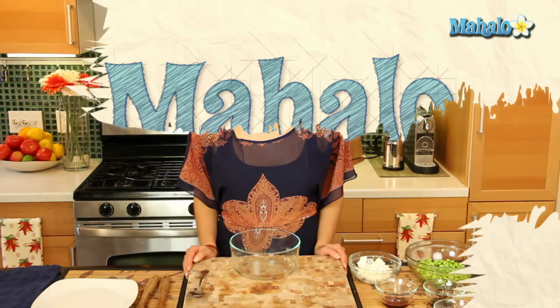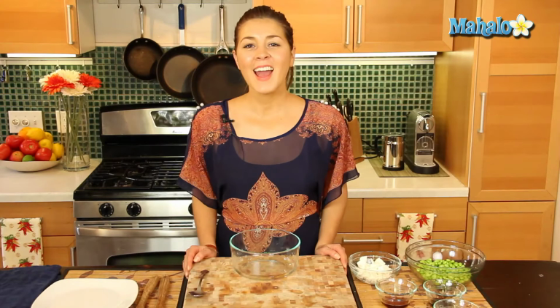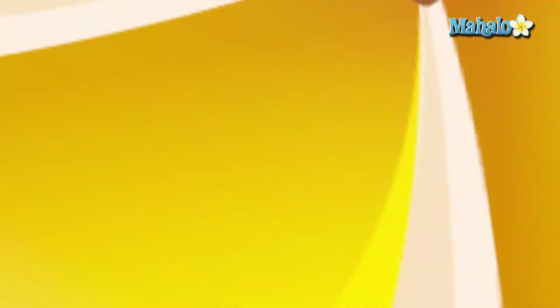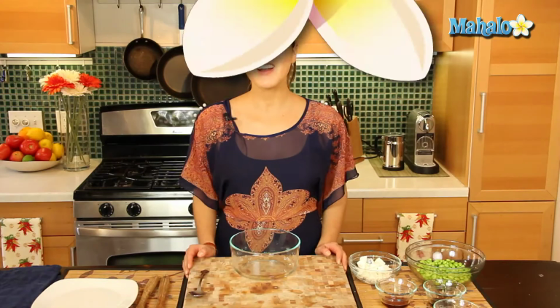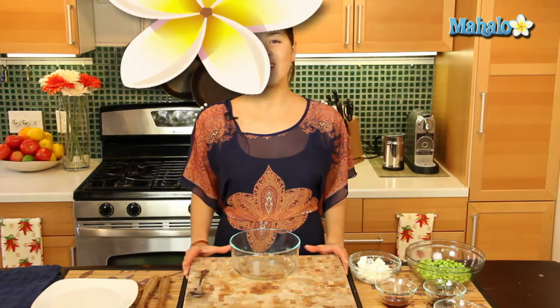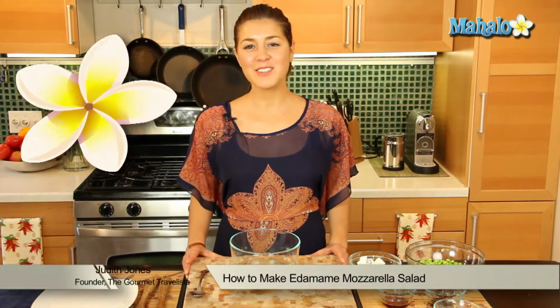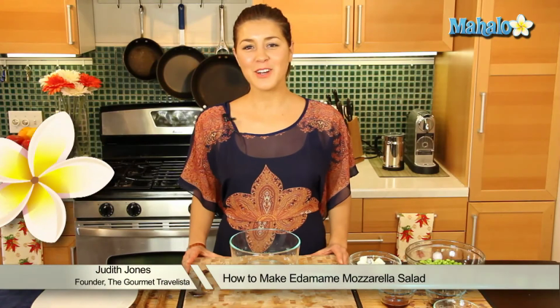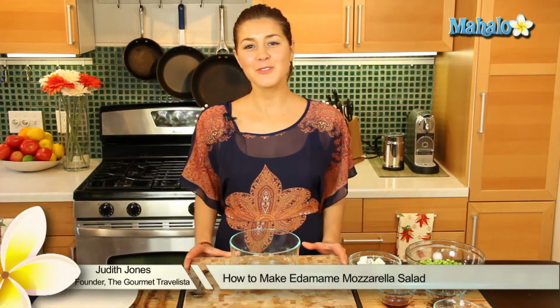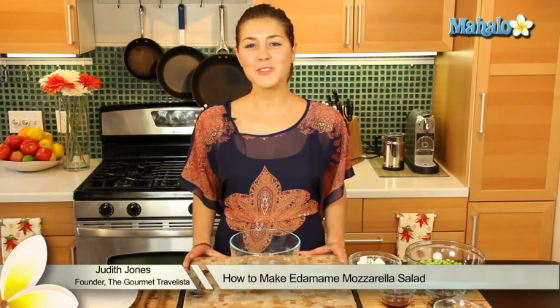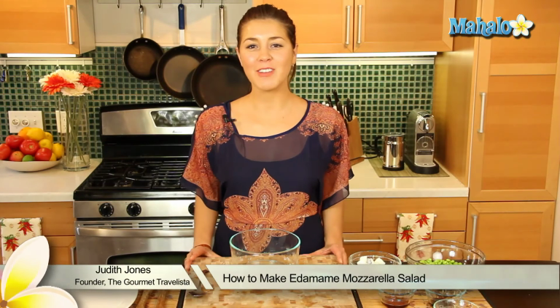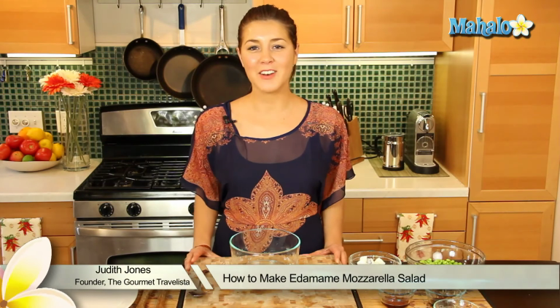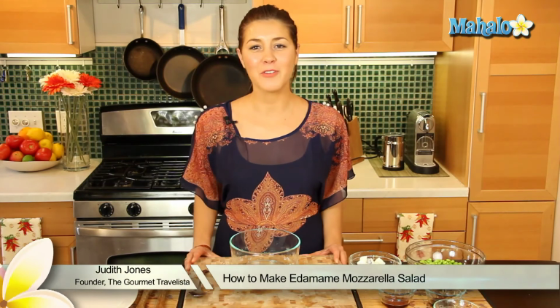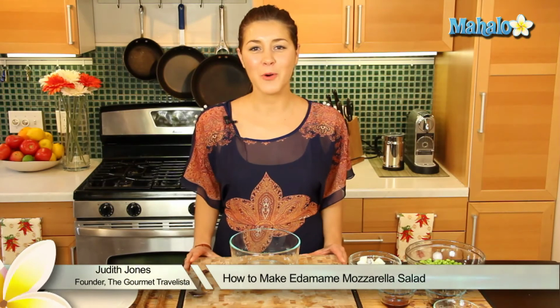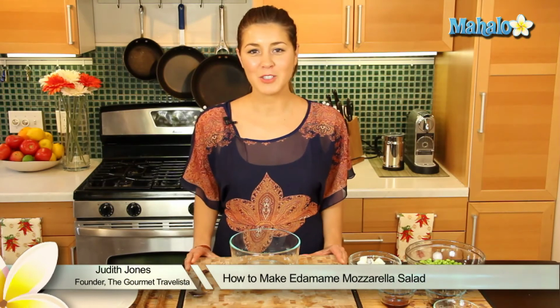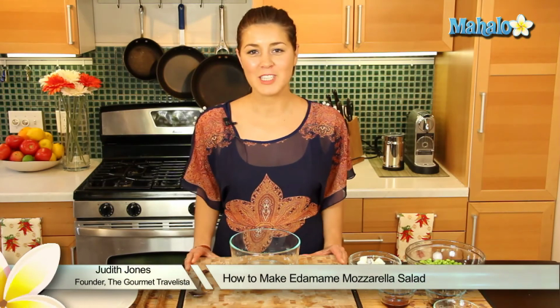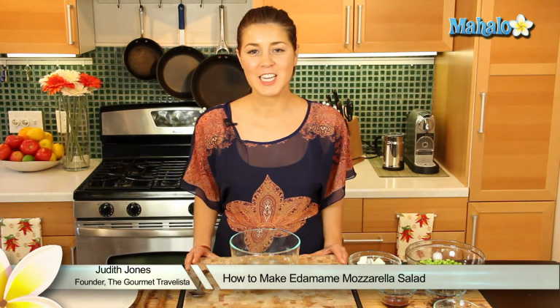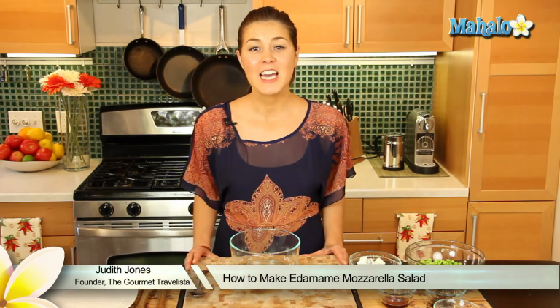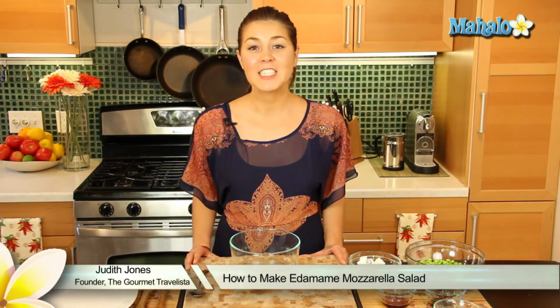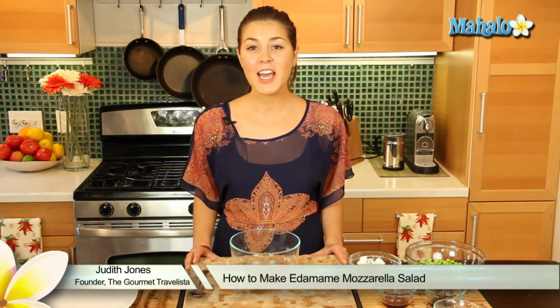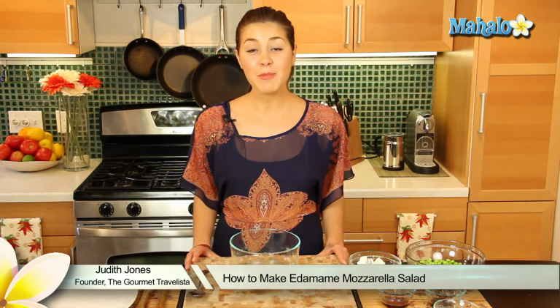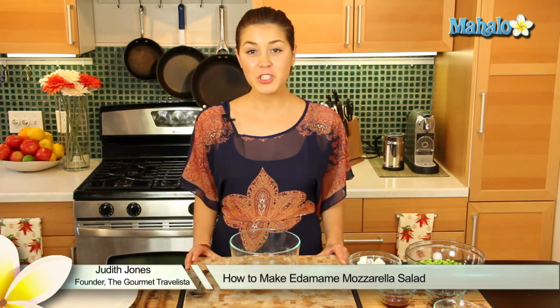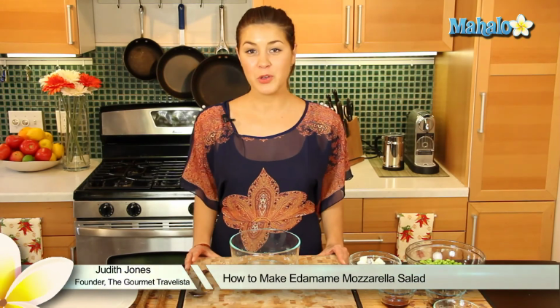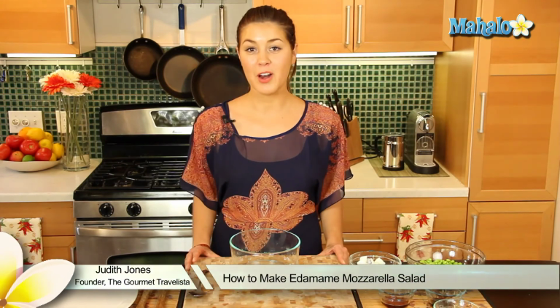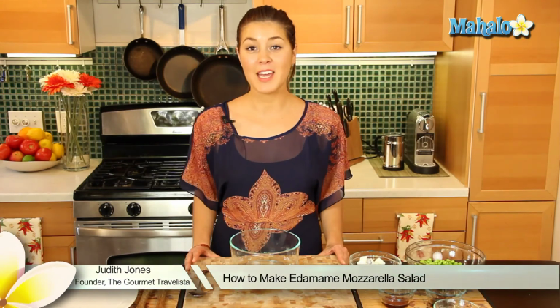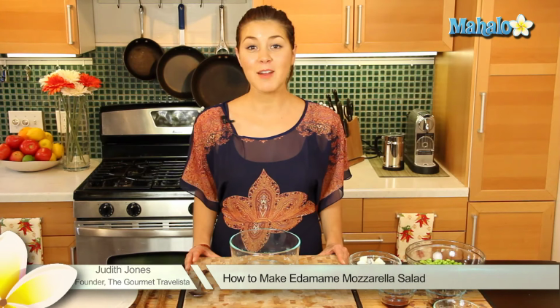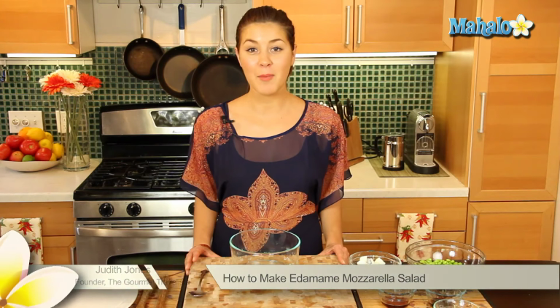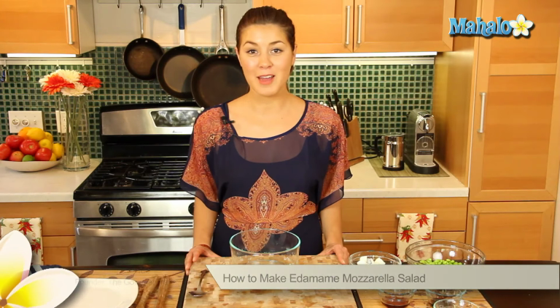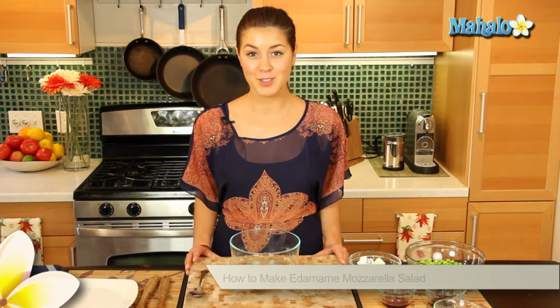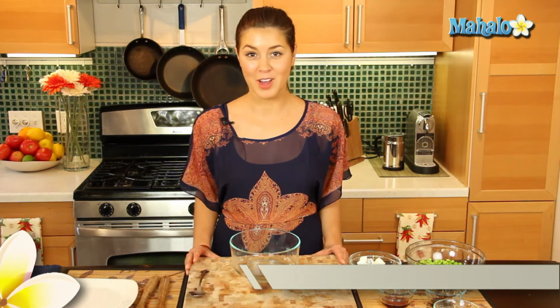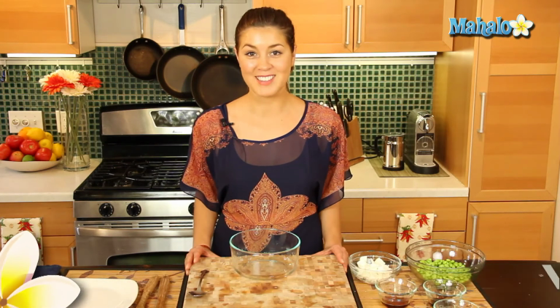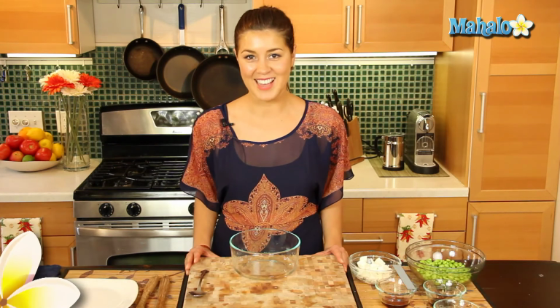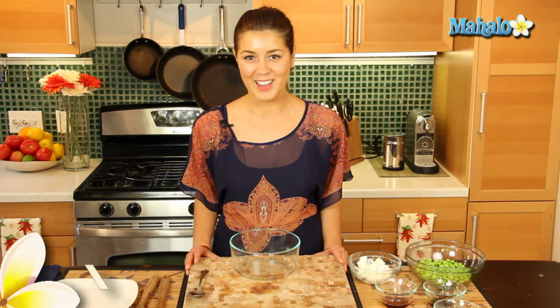Hey everyone, I'm Judith Jones, food and travel editor of the Gourmet Travelista, and today I'm going to be showing you how to make an edamame and mozzarella salad.